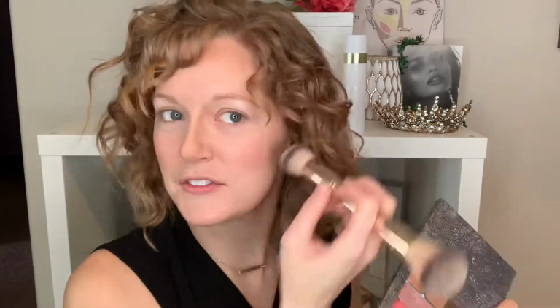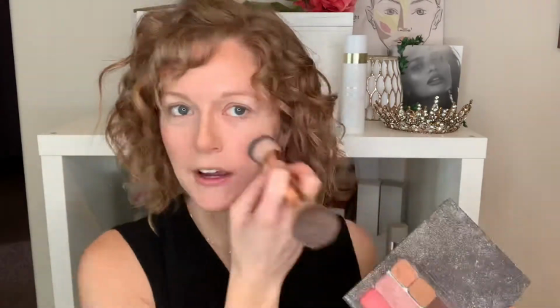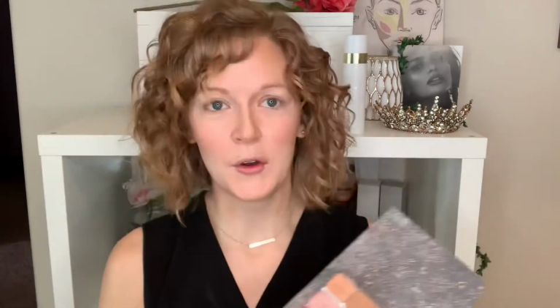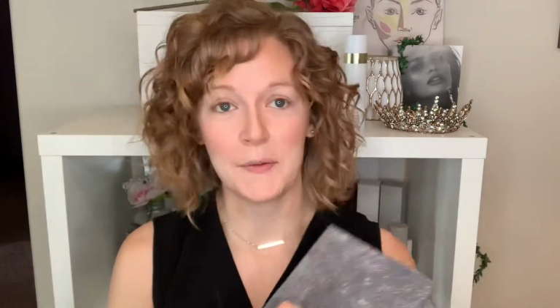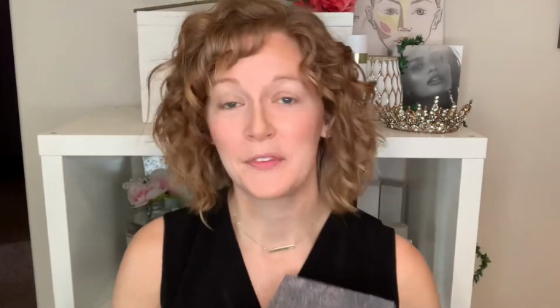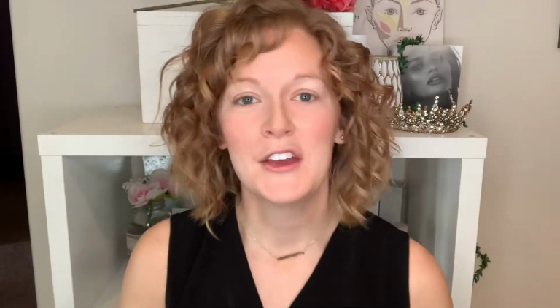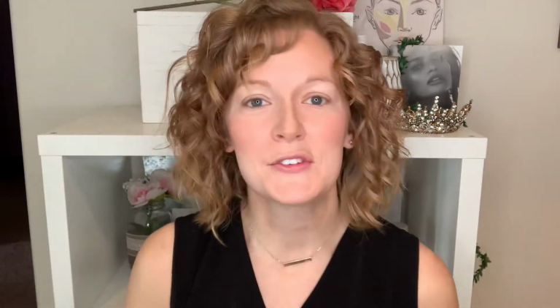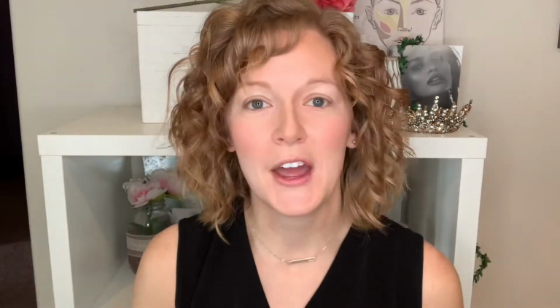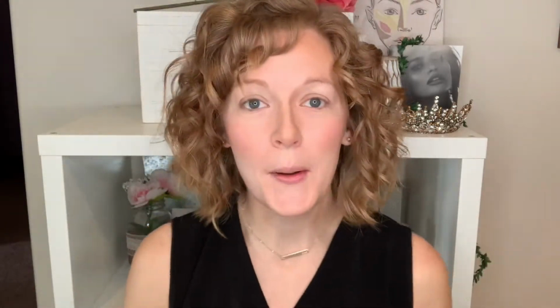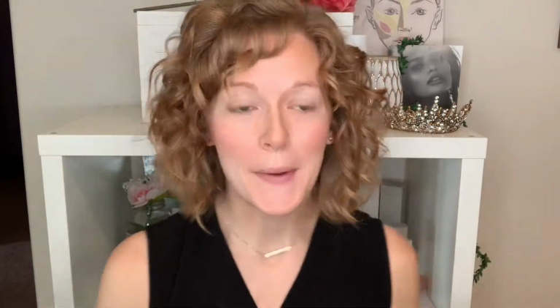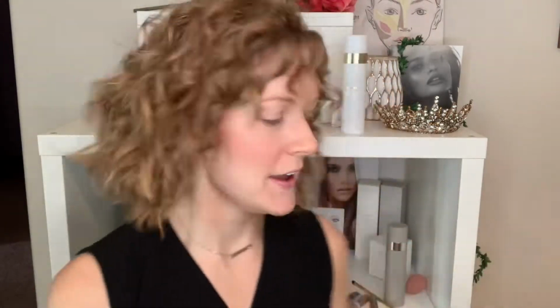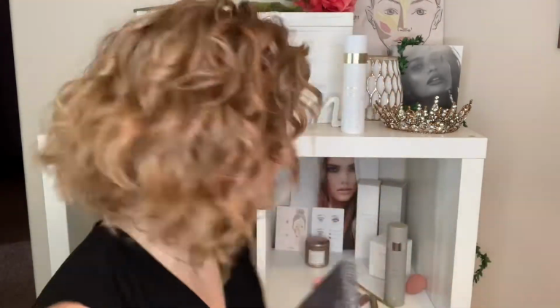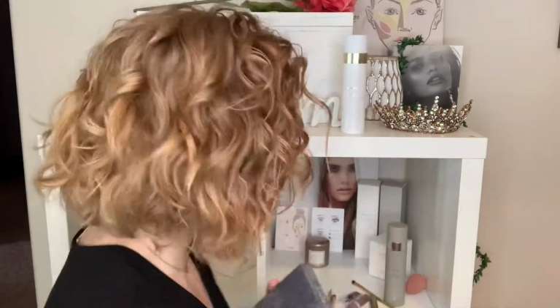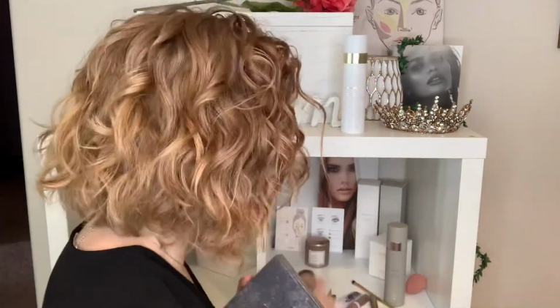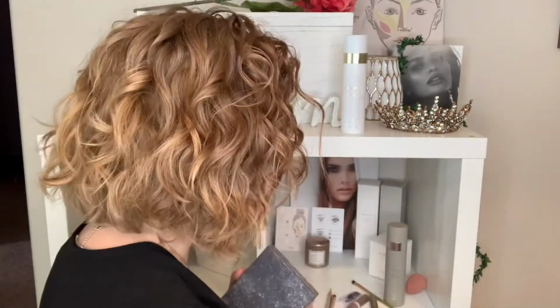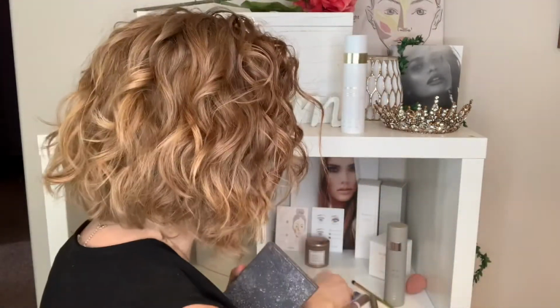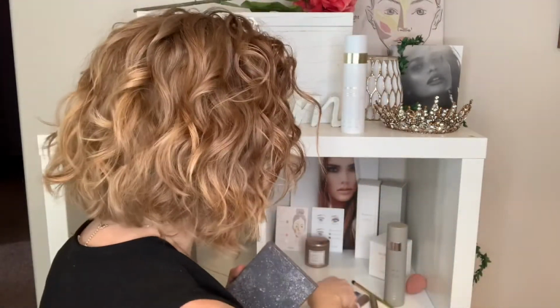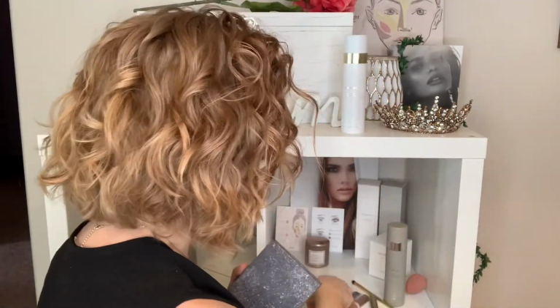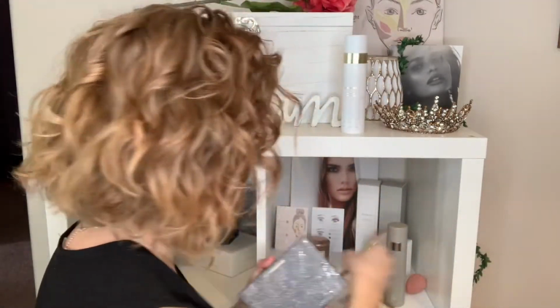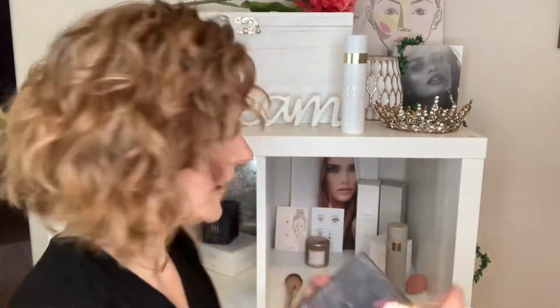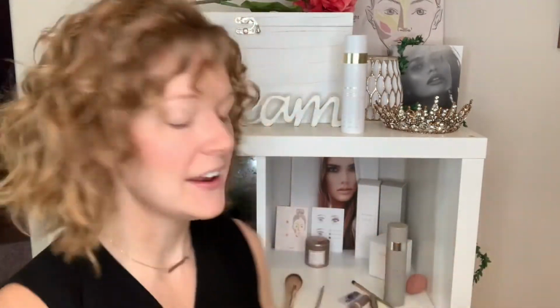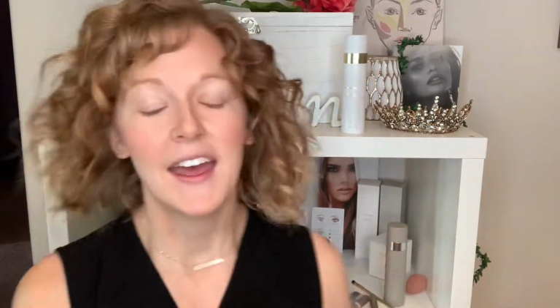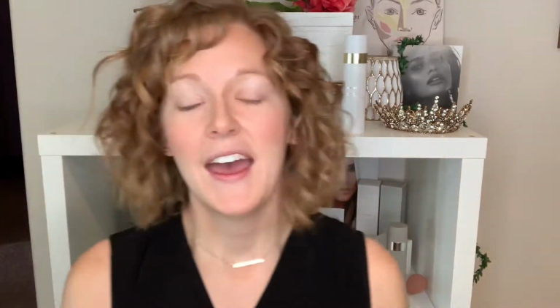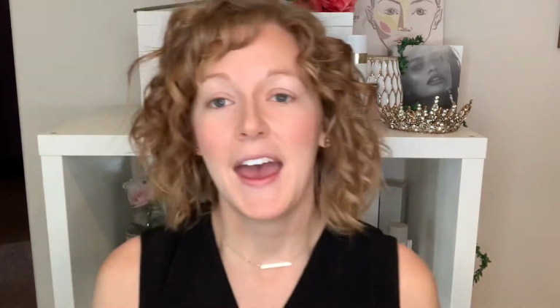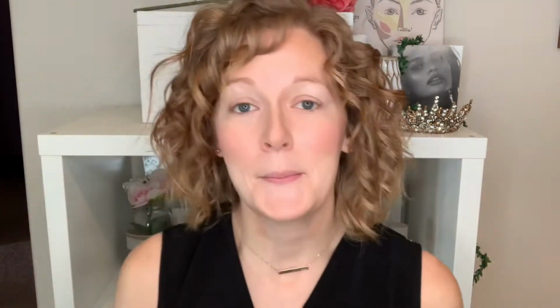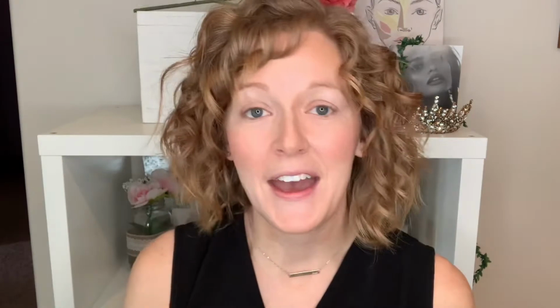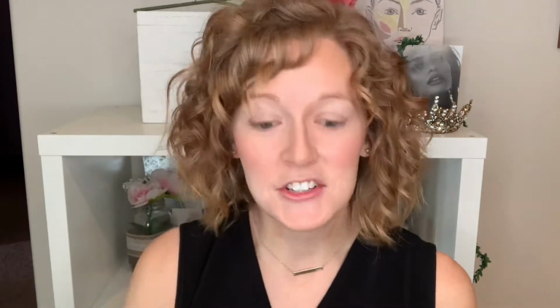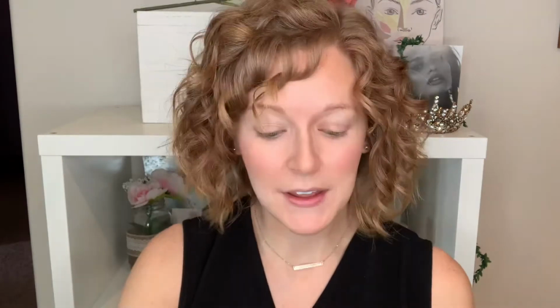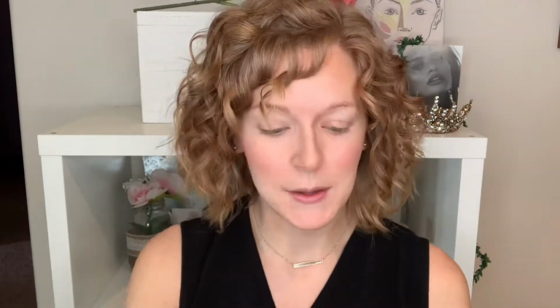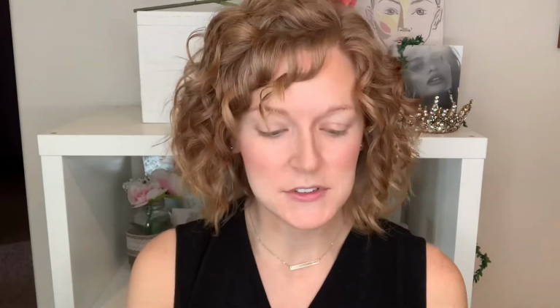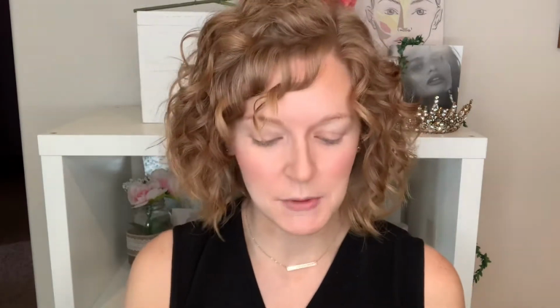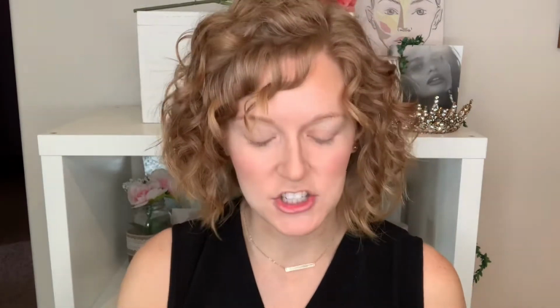Now my cheeks are done. I'm going to go ahead and match my lips to my cheeks.